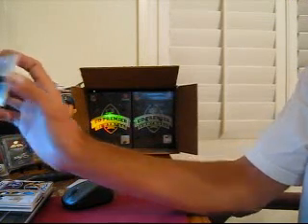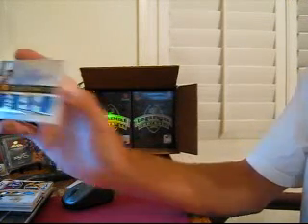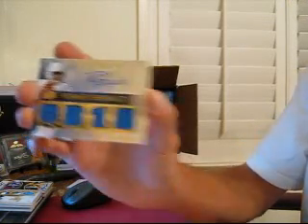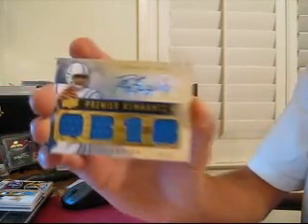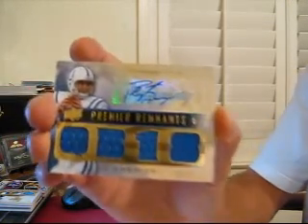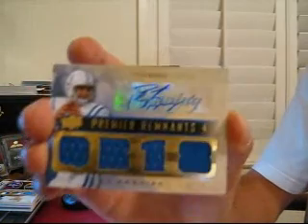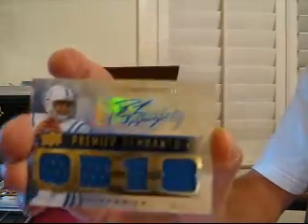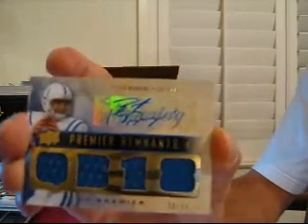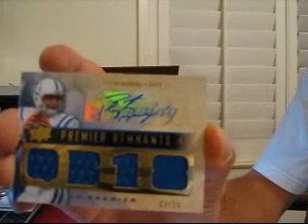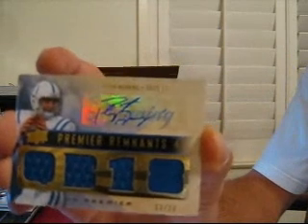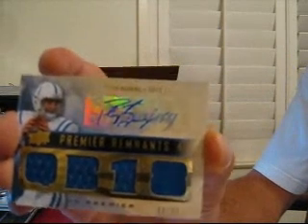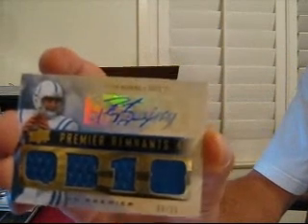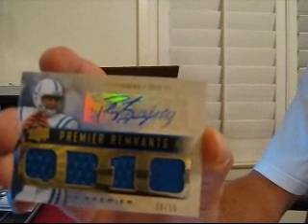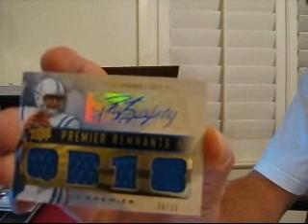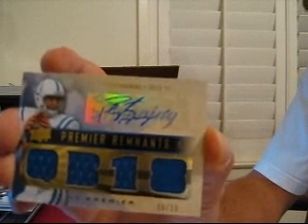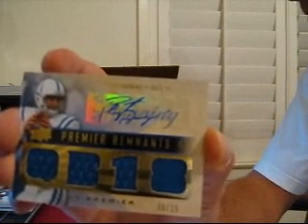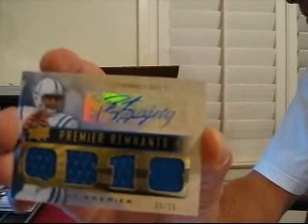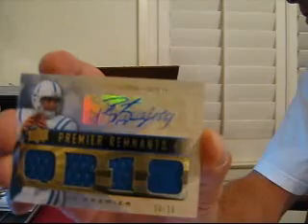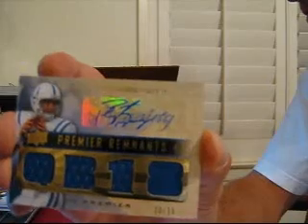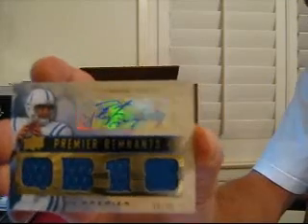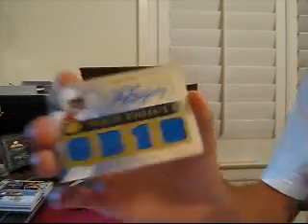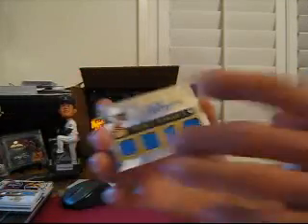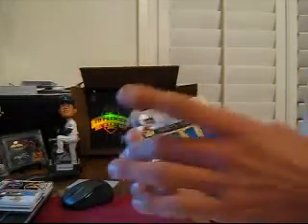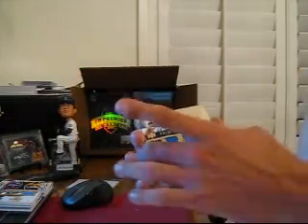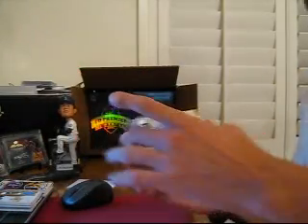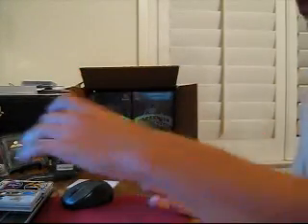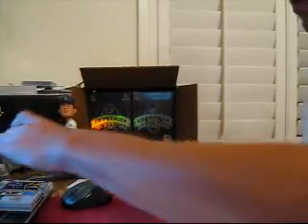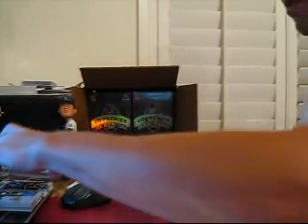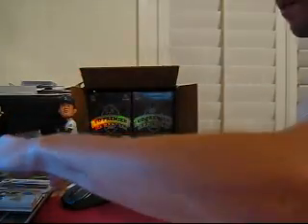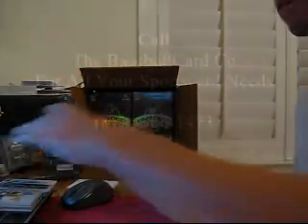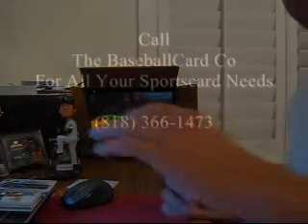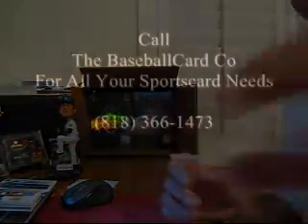I'll show you guys one more time — that is box number four. We'll be back. We've got six more to go.